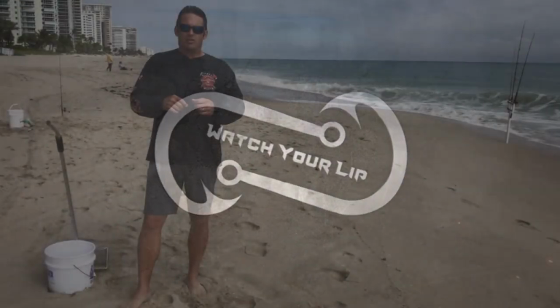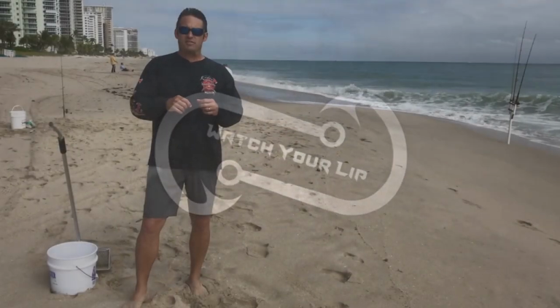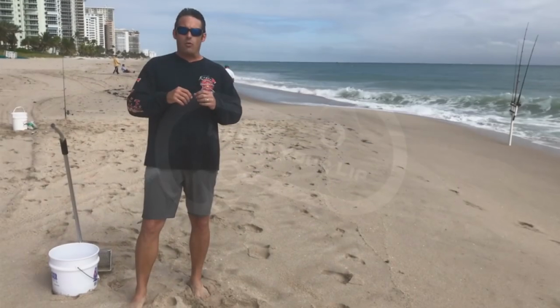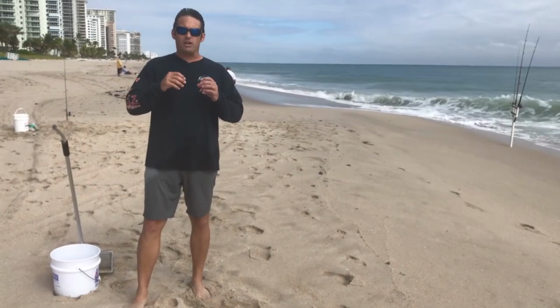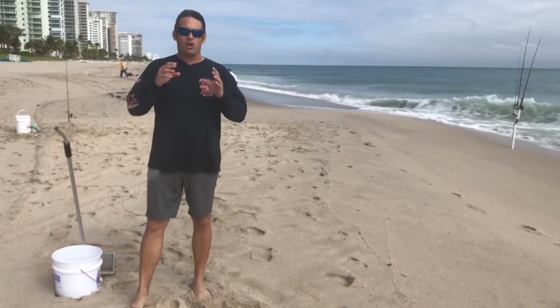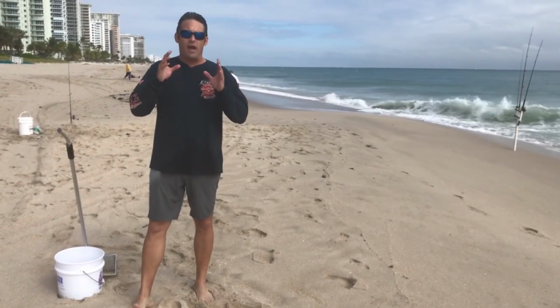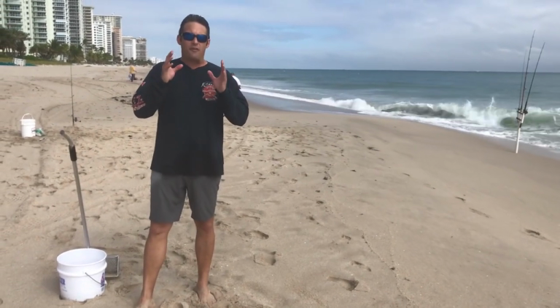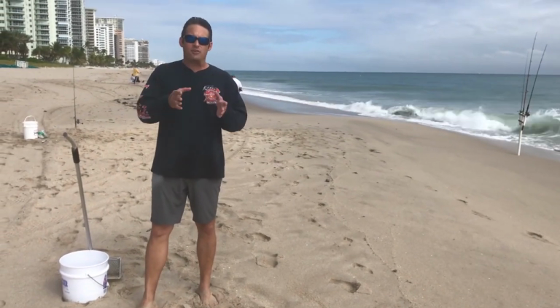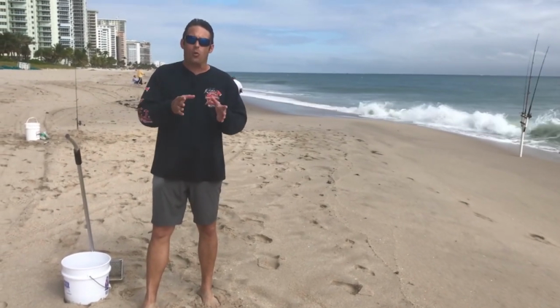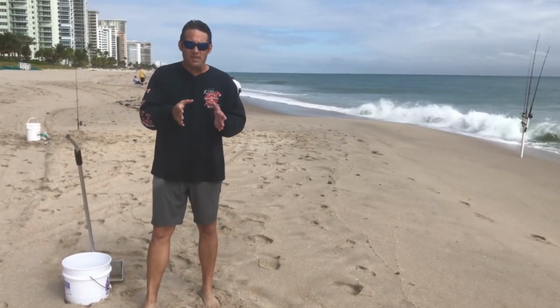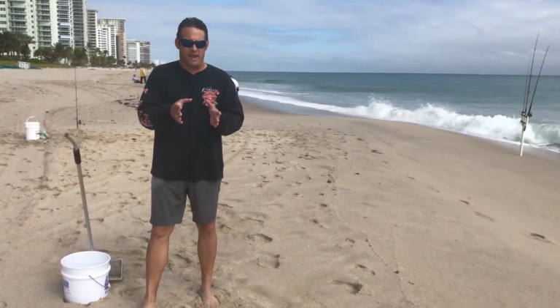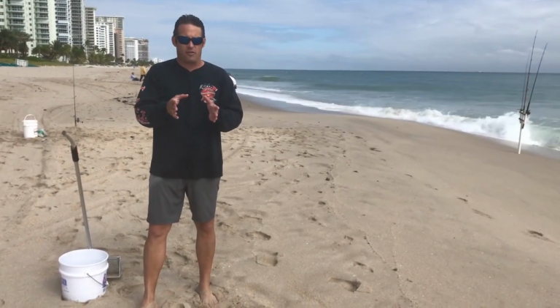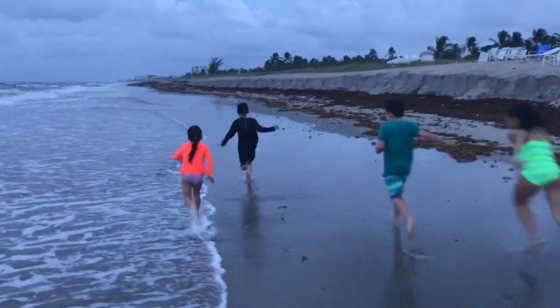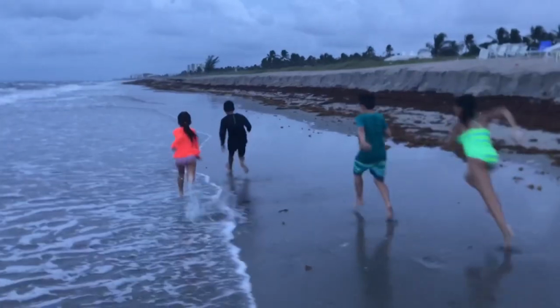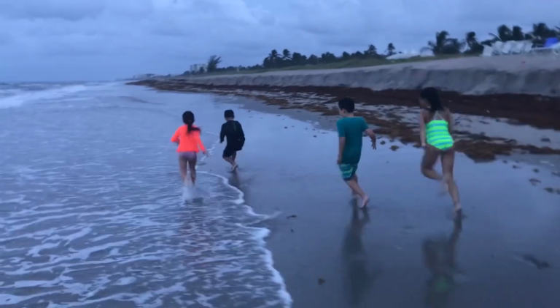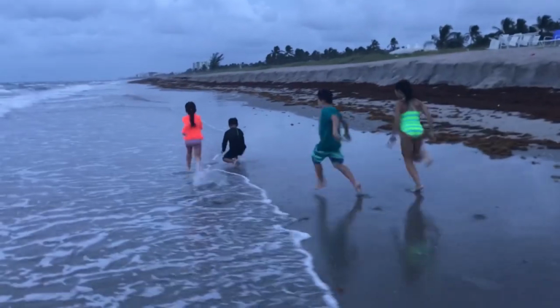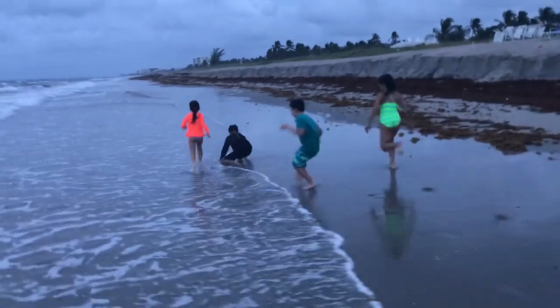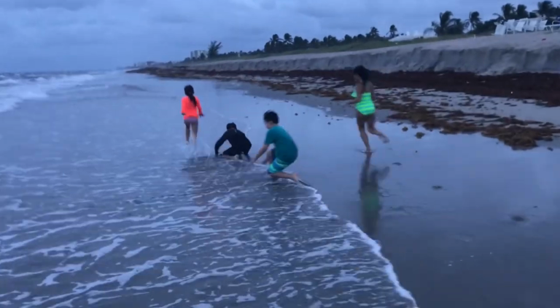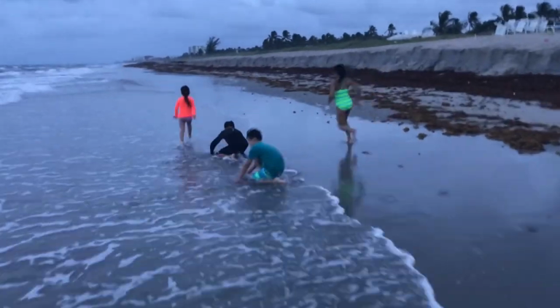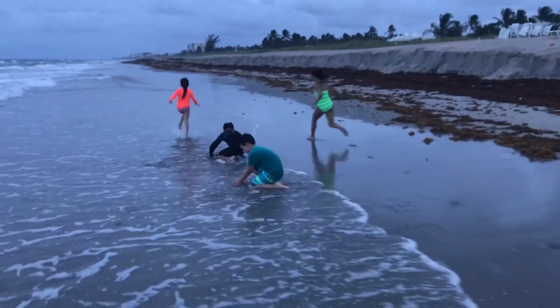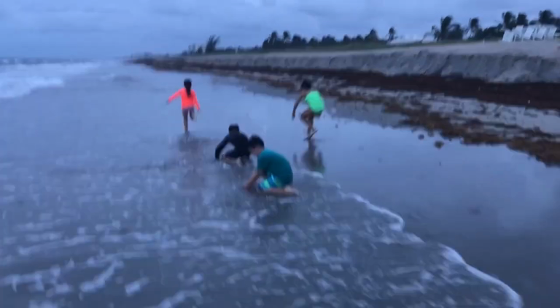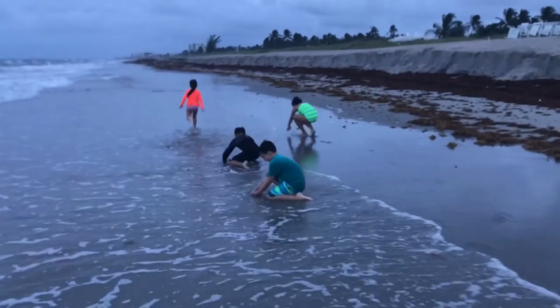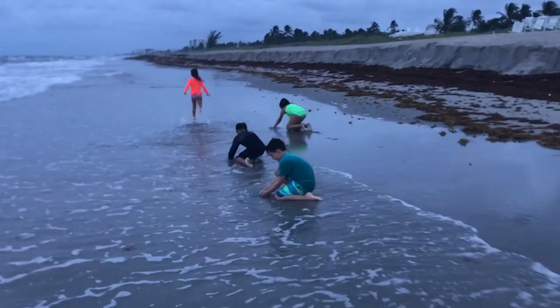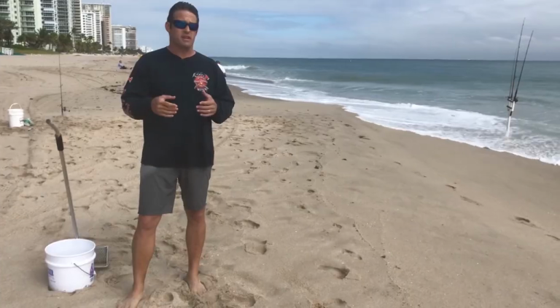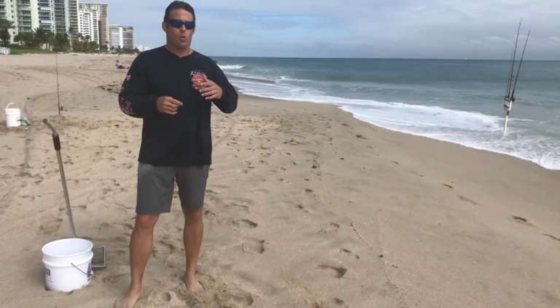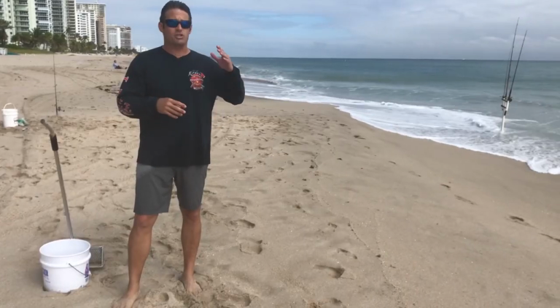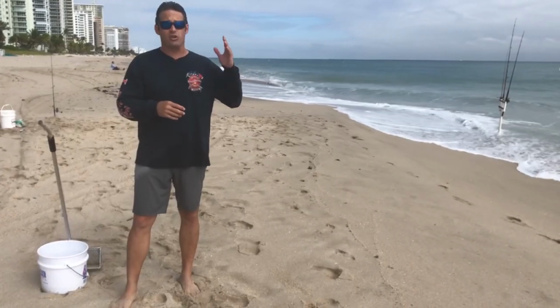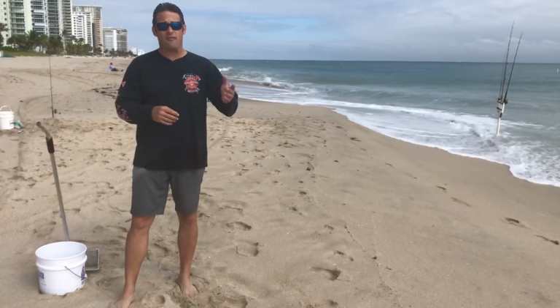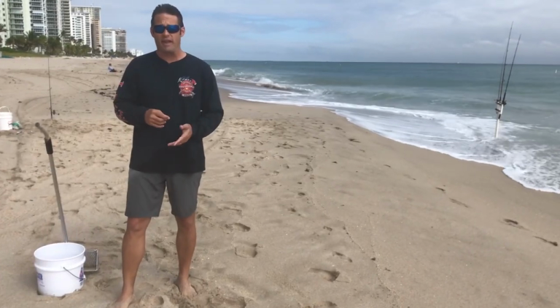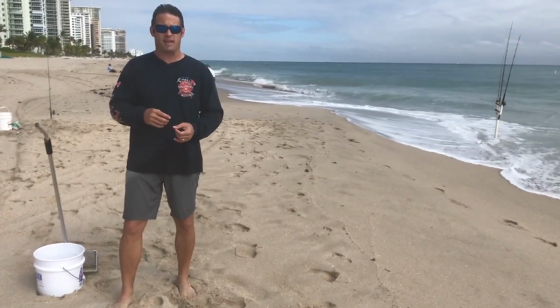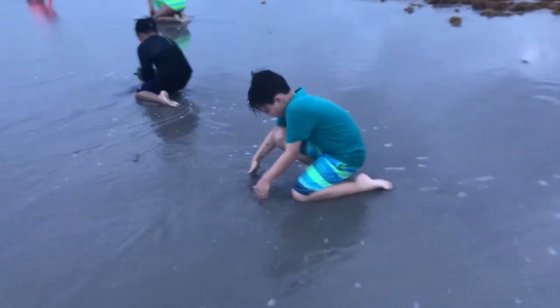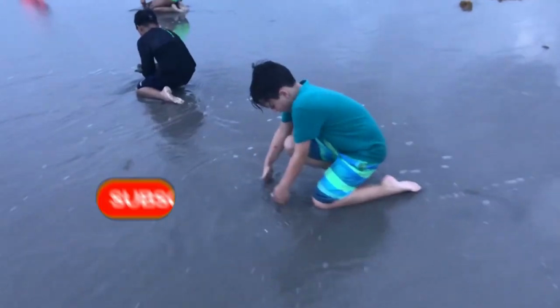Today we're going to show you how to fish with sand fleas. We're going to show you how to make chum with sand fleas. We're going to show you how to find sand fleas.